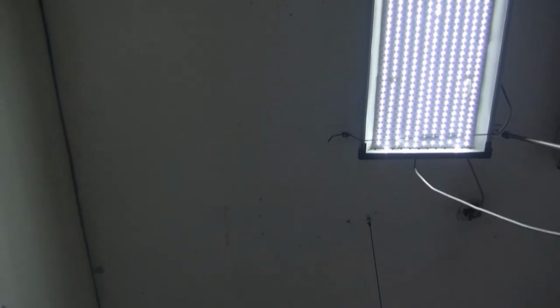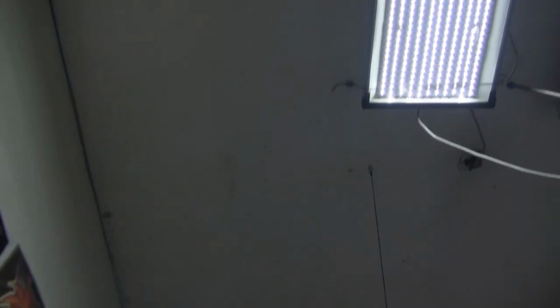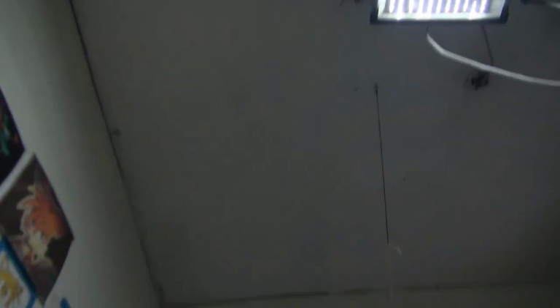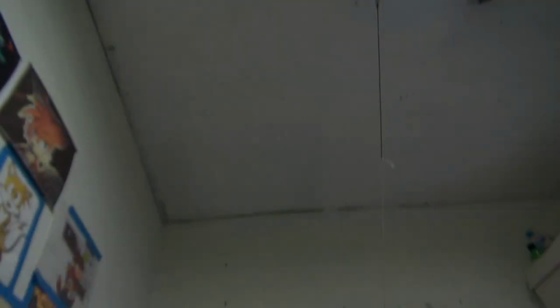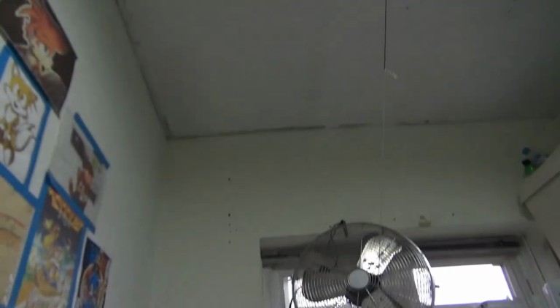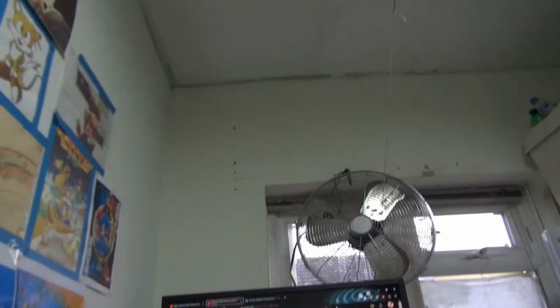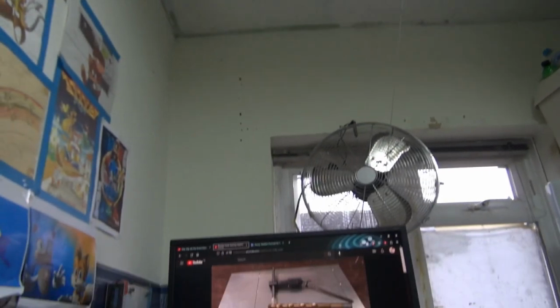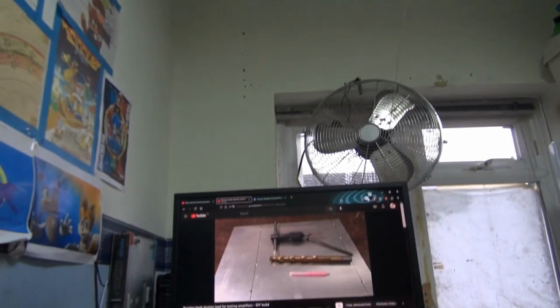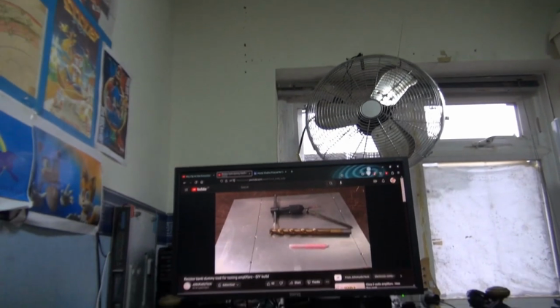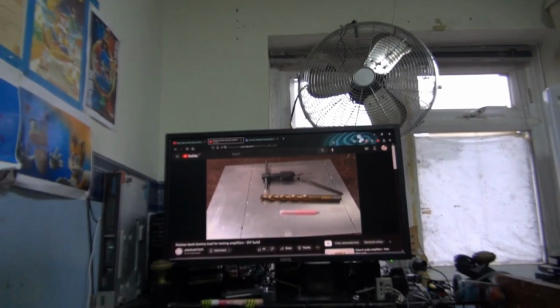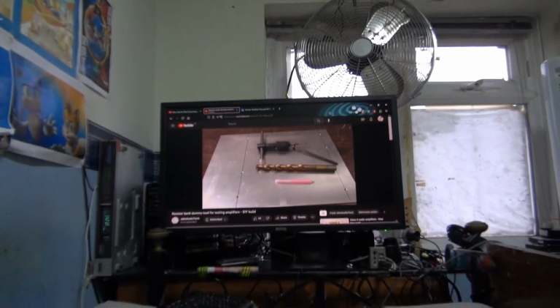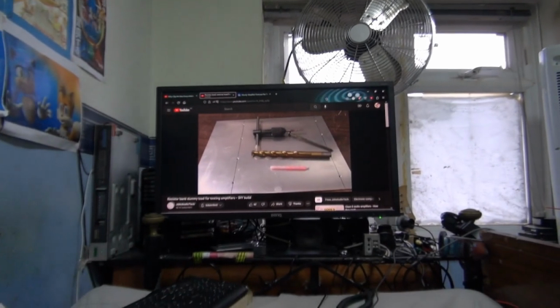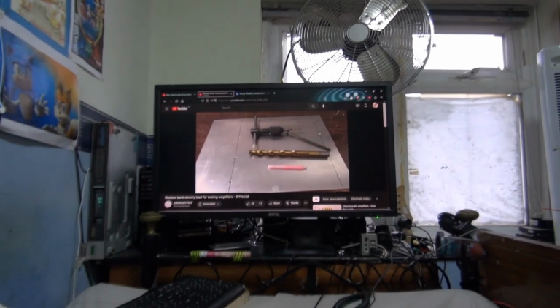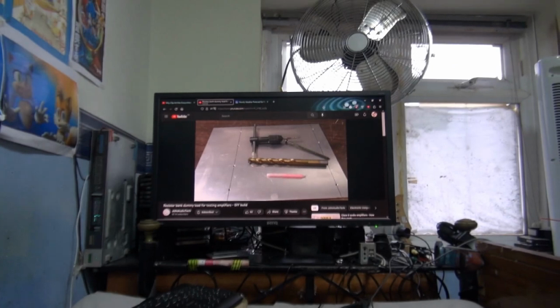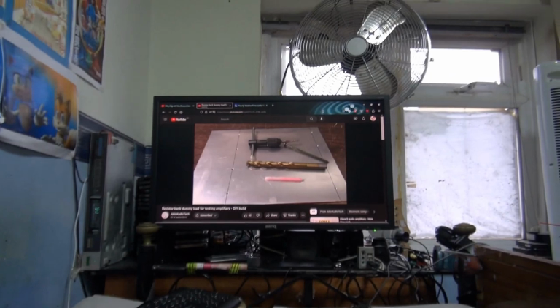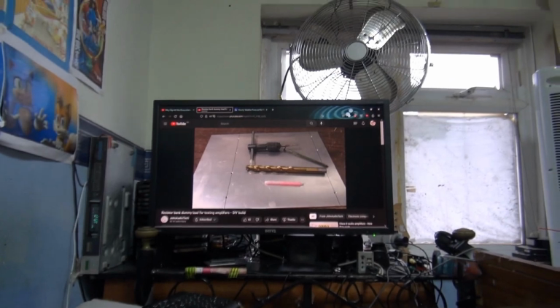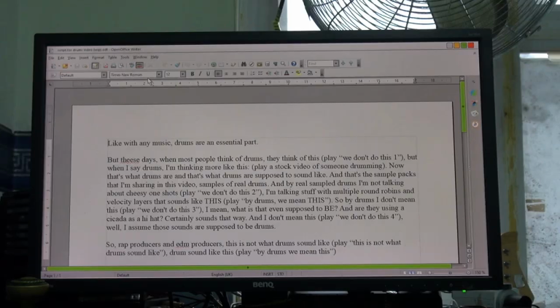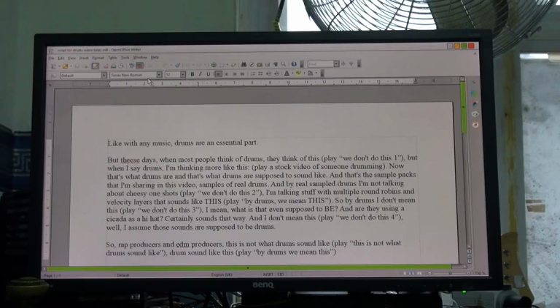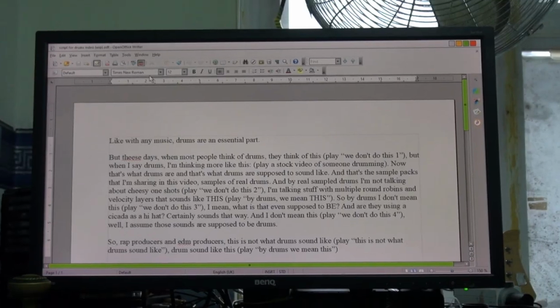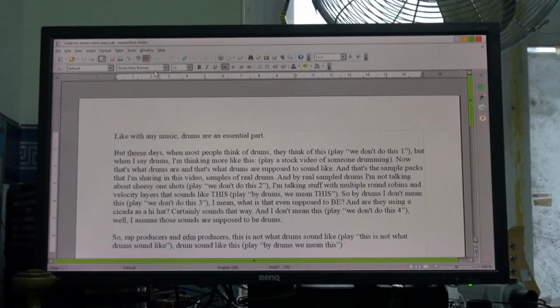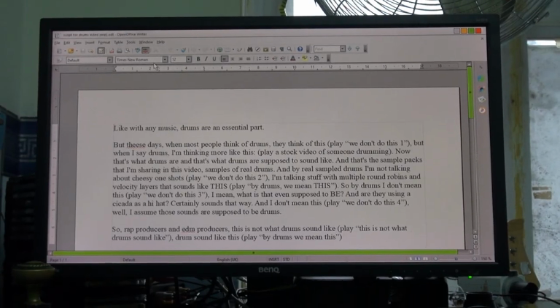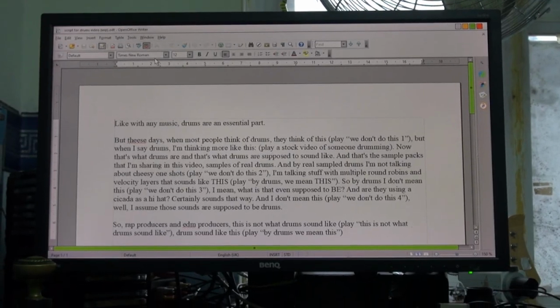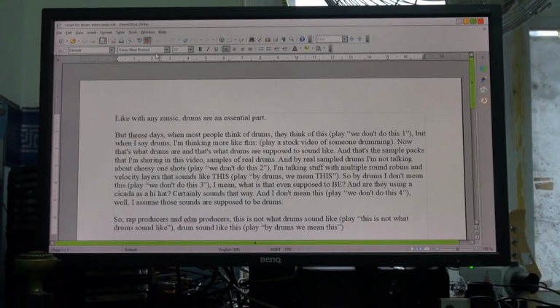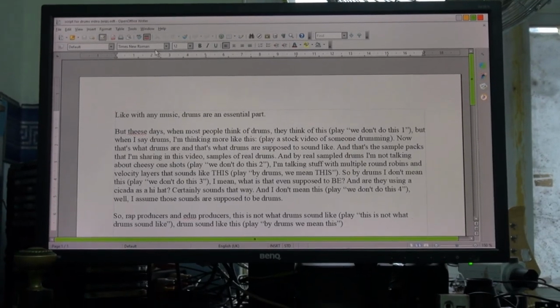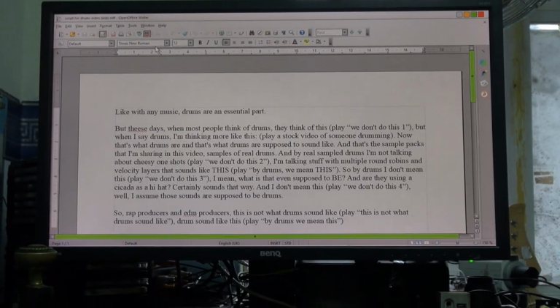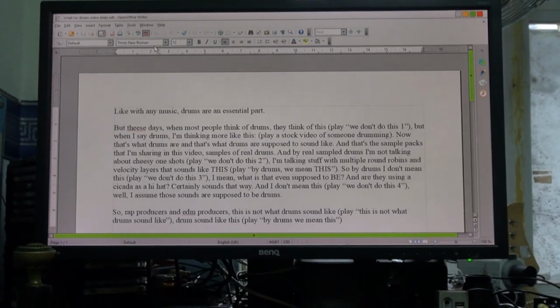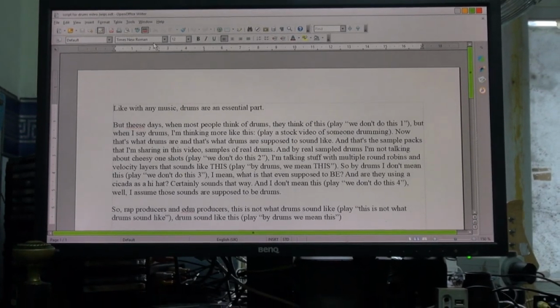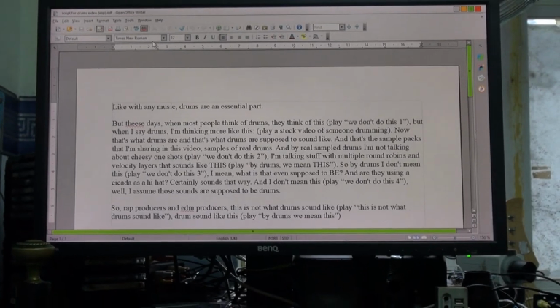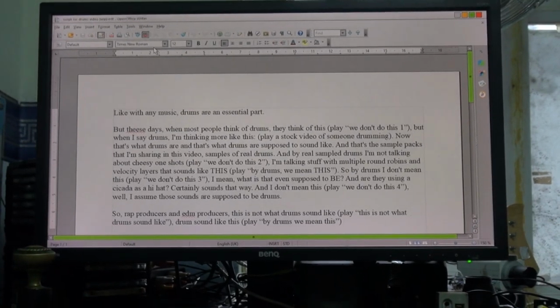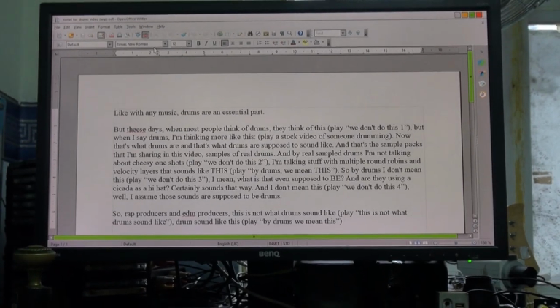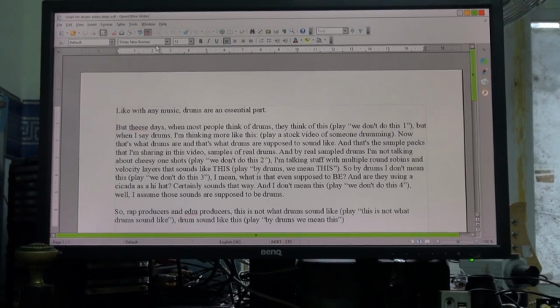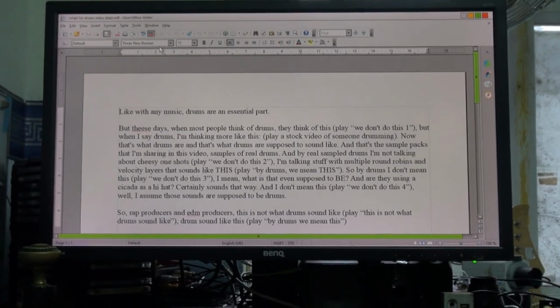Now I don't have to watch YouTube in the dark, or work on my scripts in the dark. The lights are back up and working.